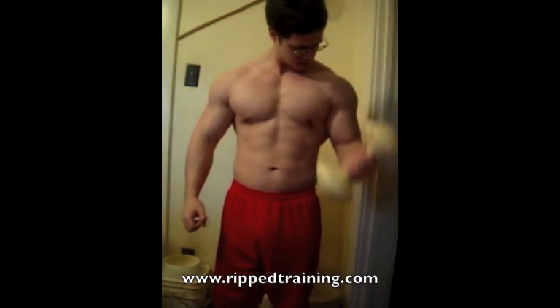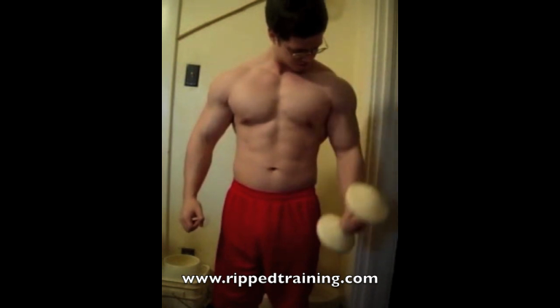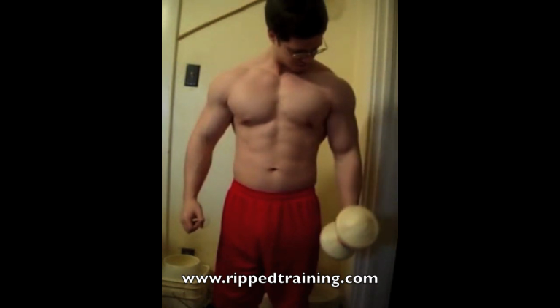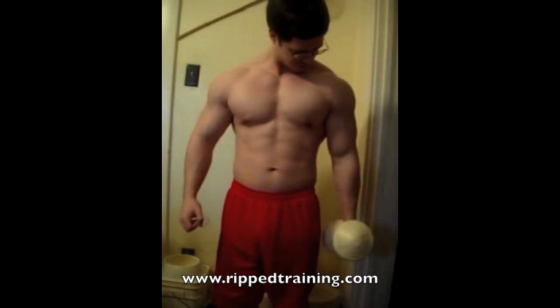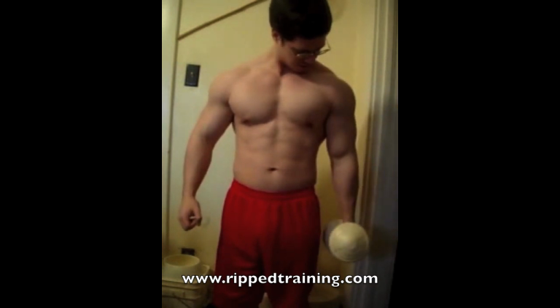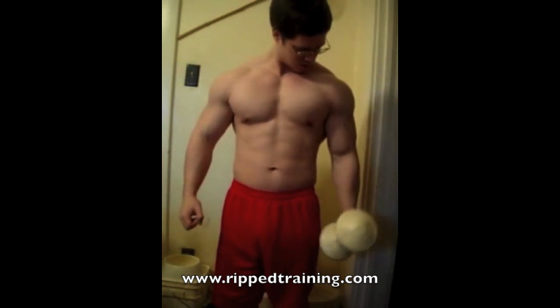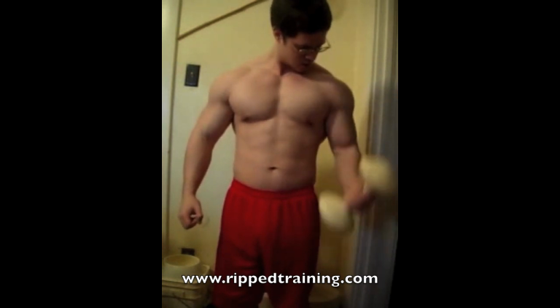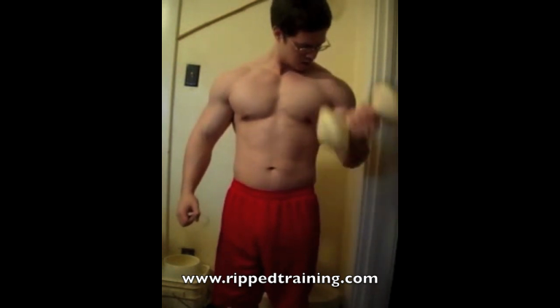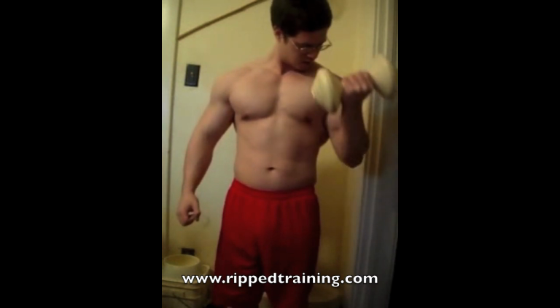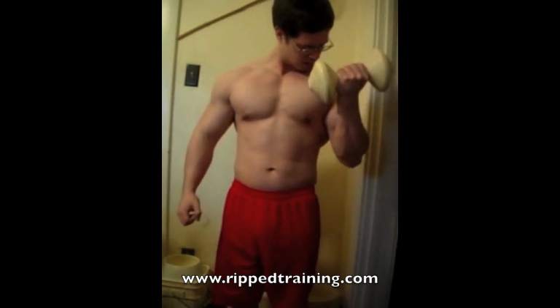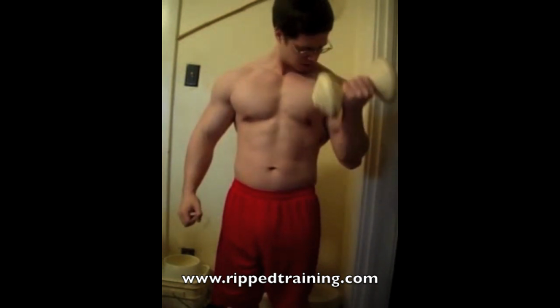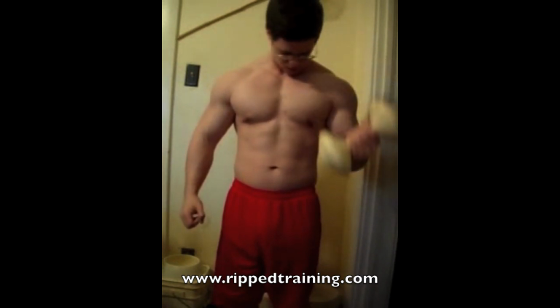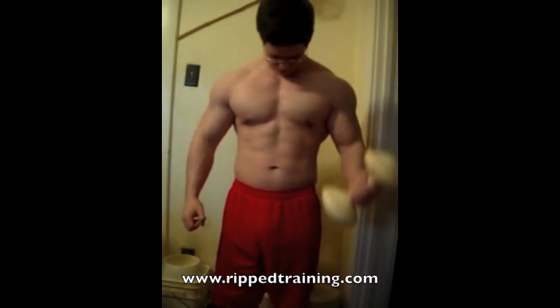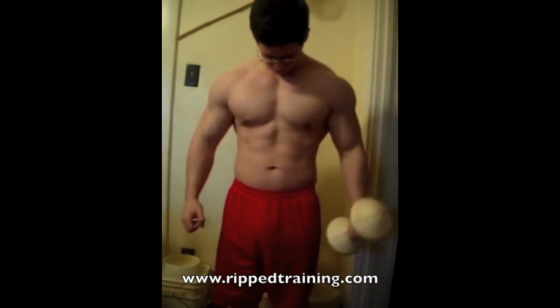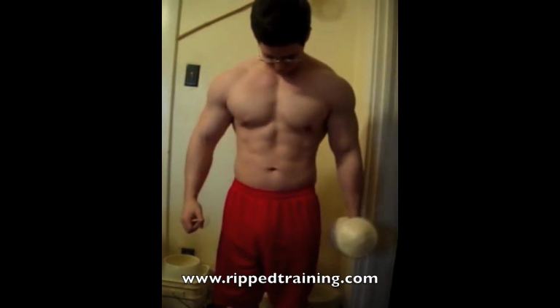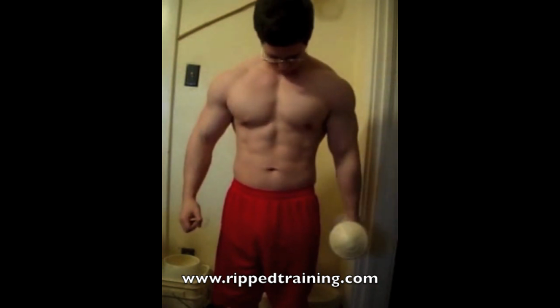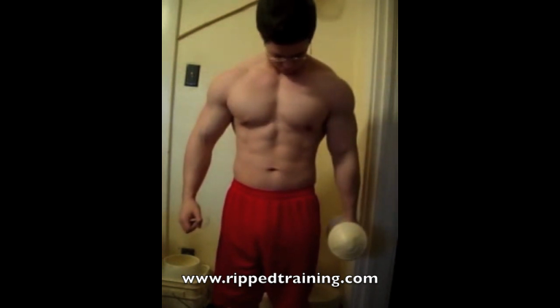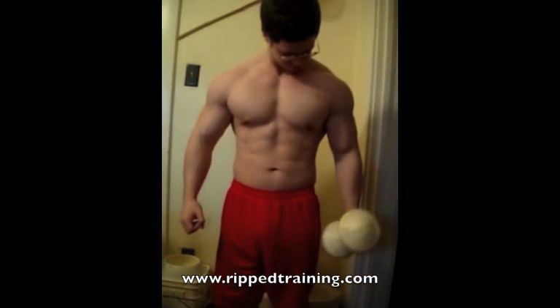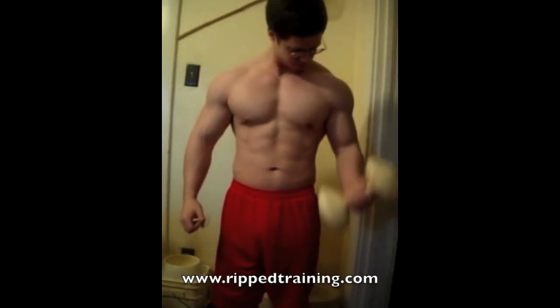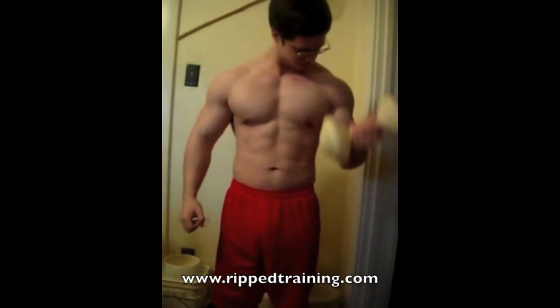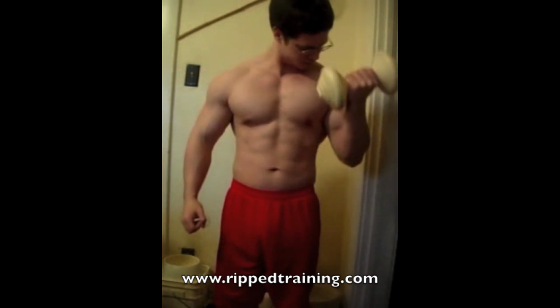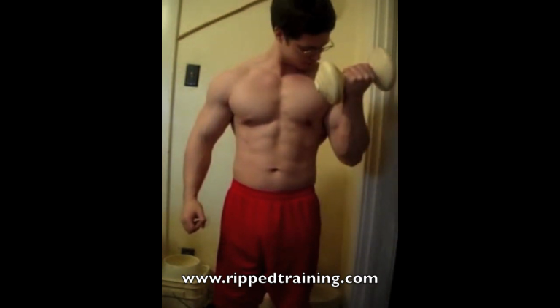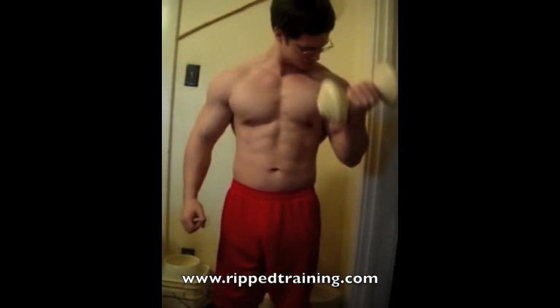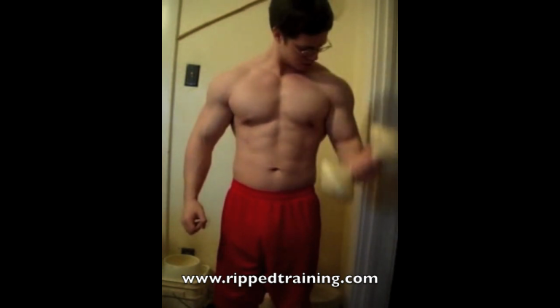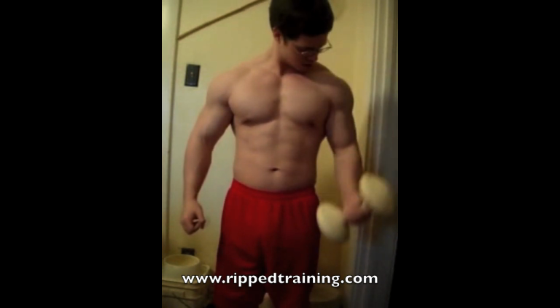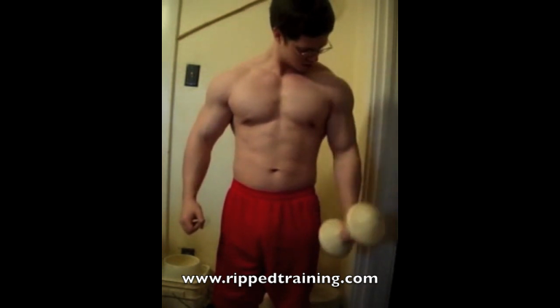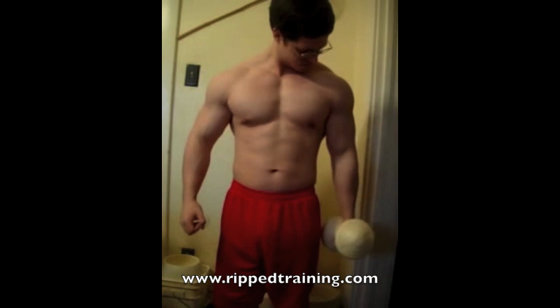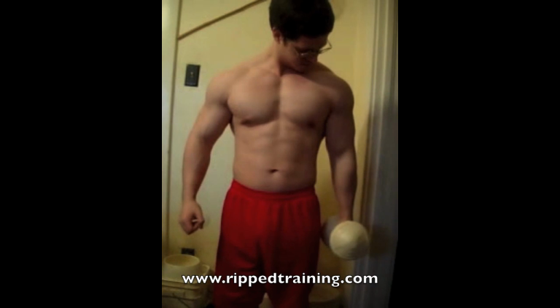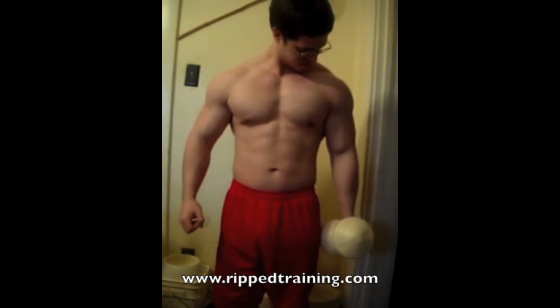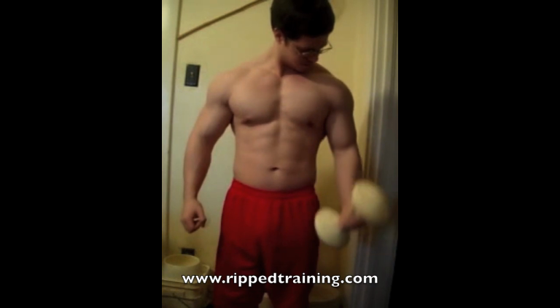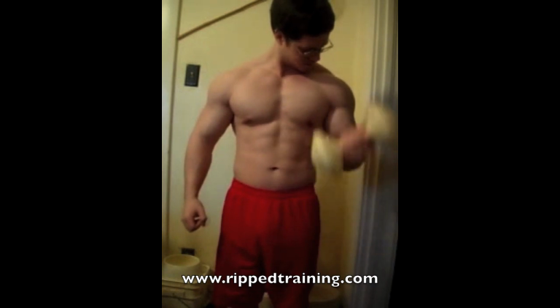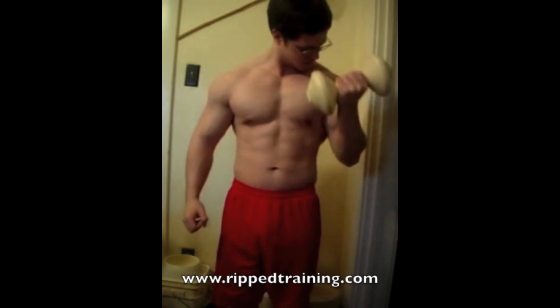If you have two dumbbells you may want to alternate them, or you can do one arm at a time. I like to switch it up.